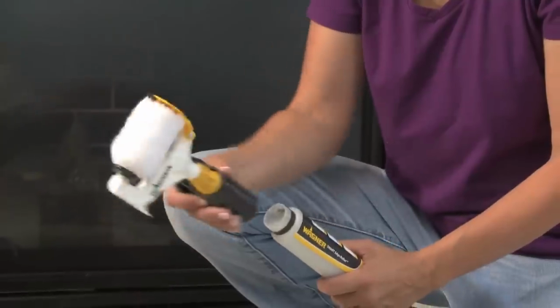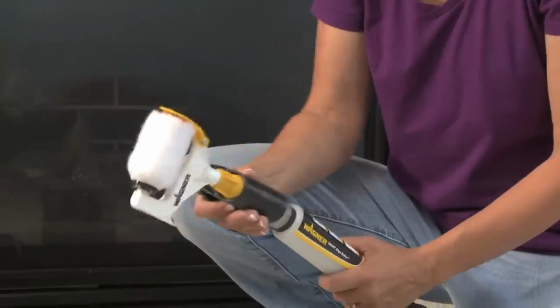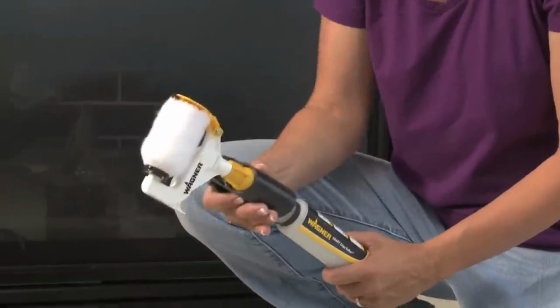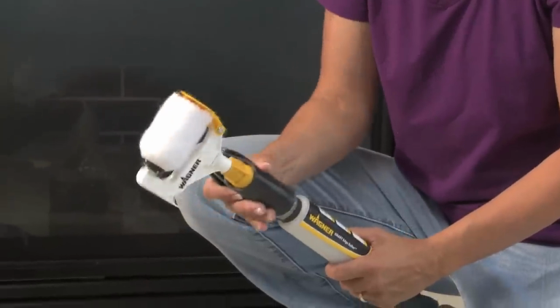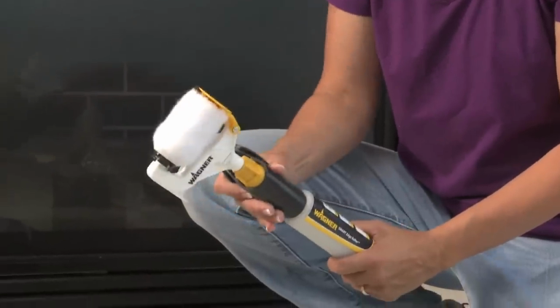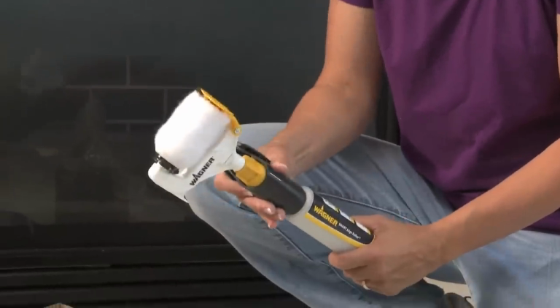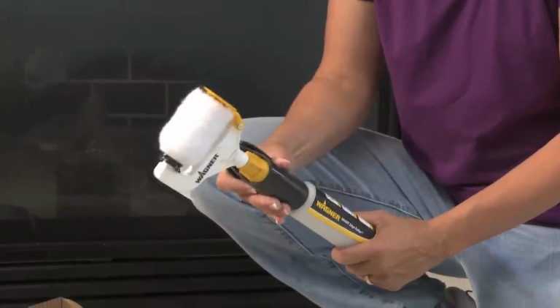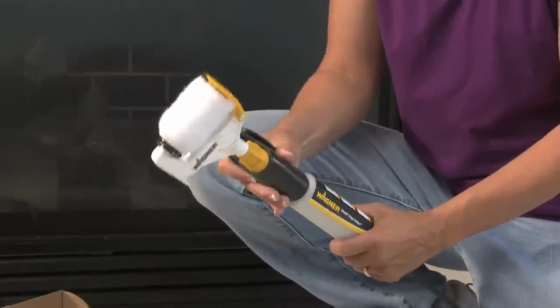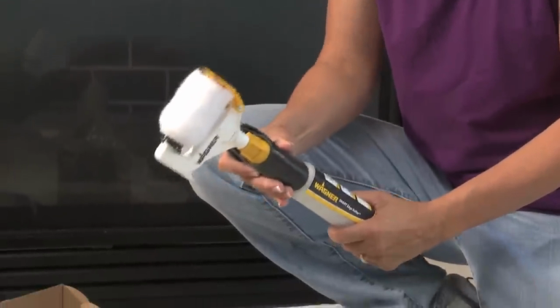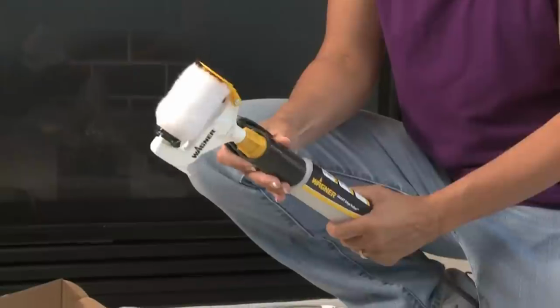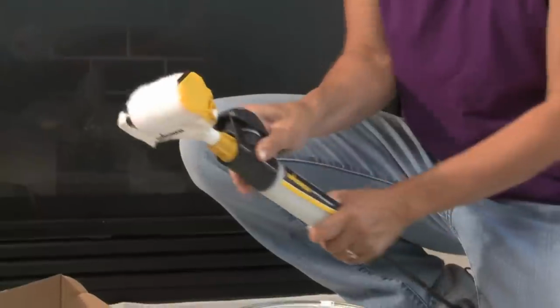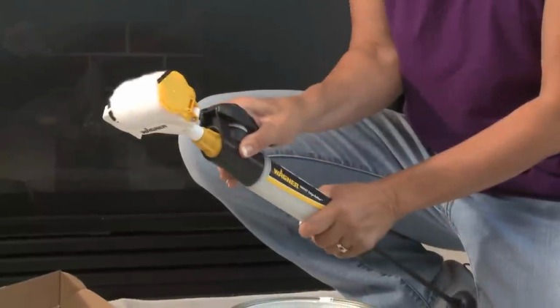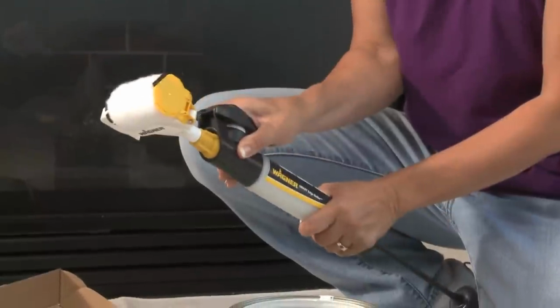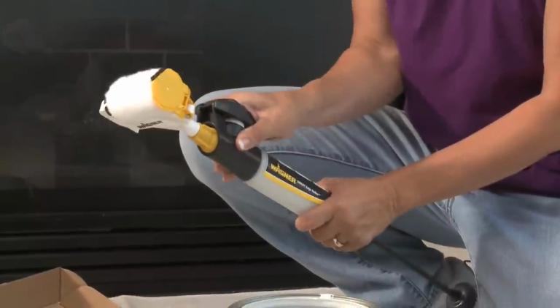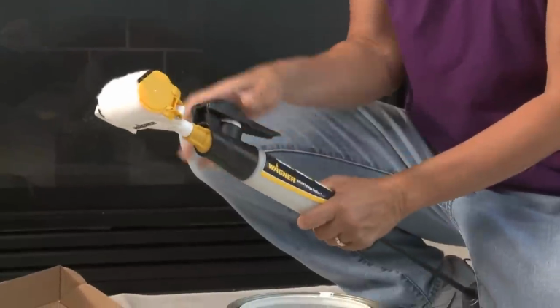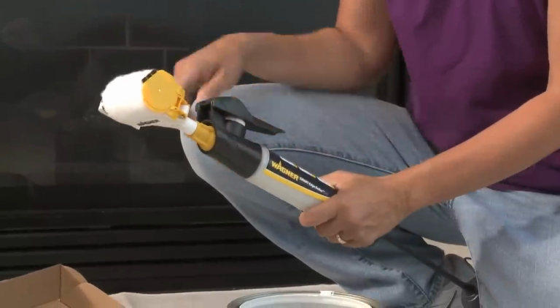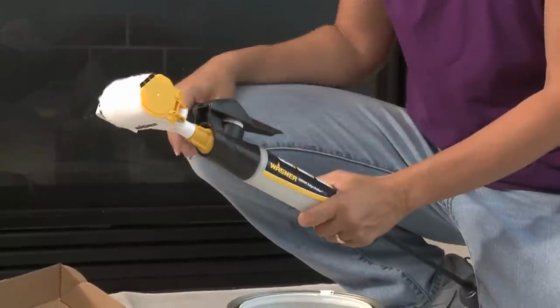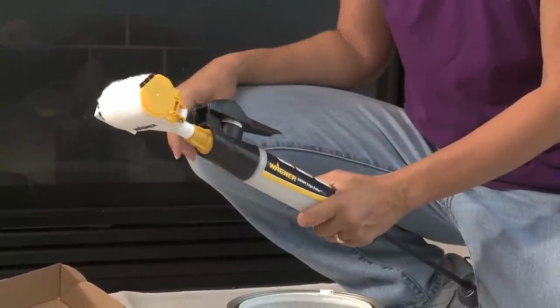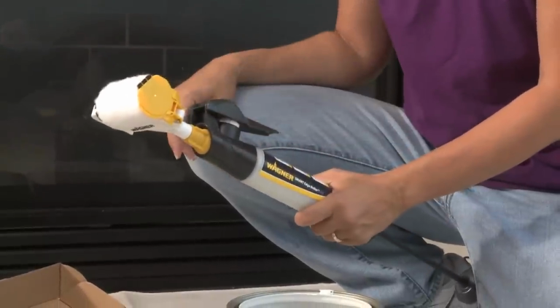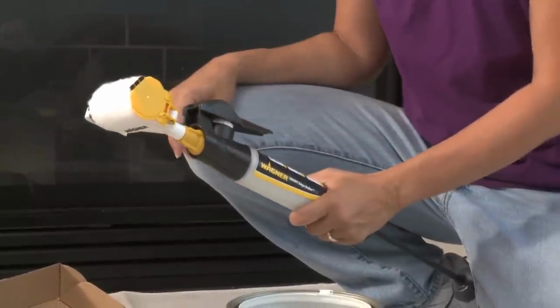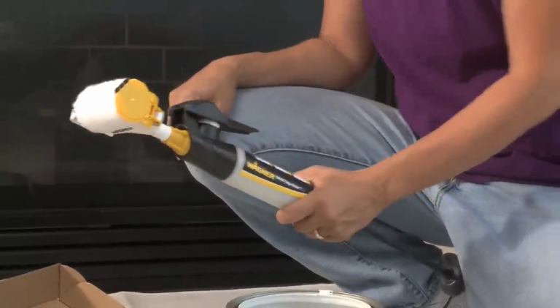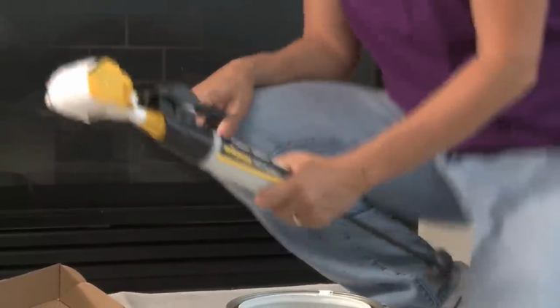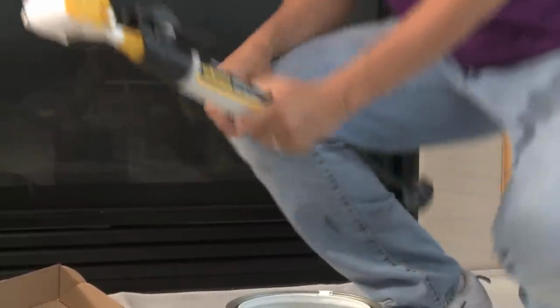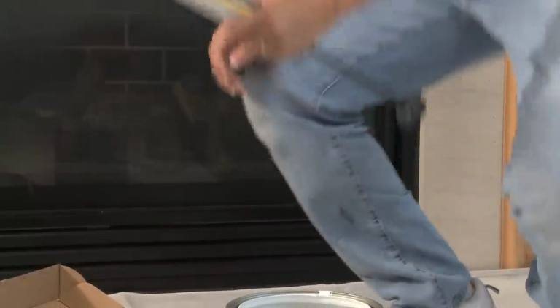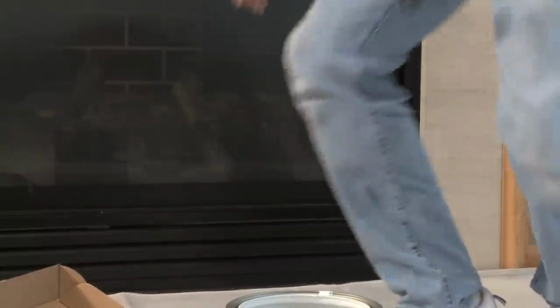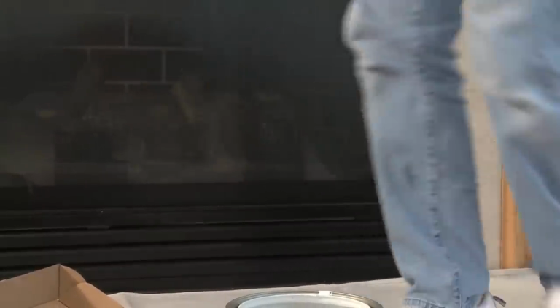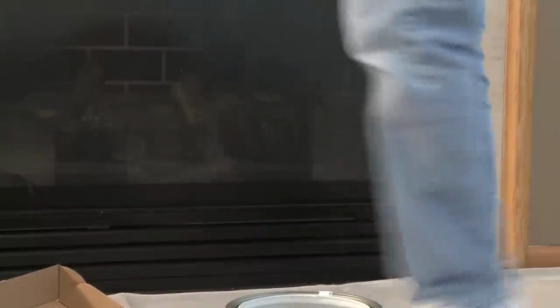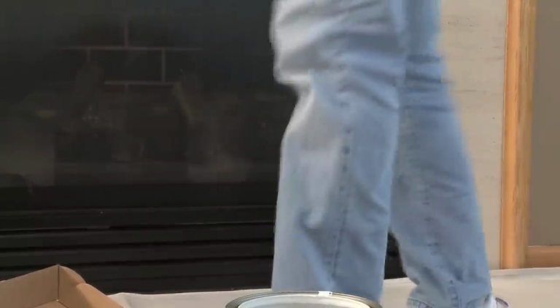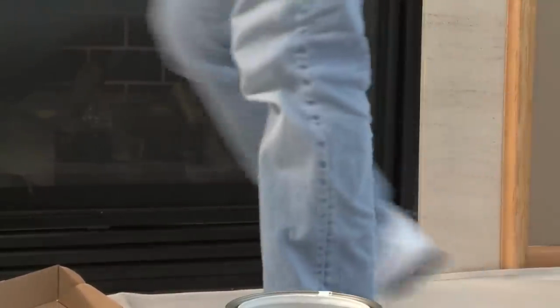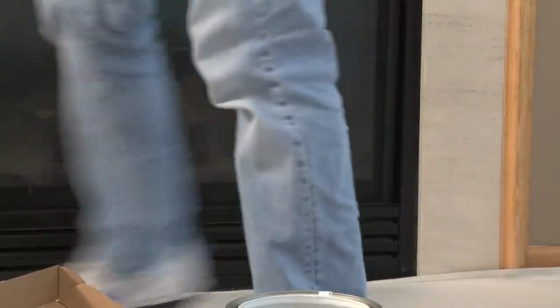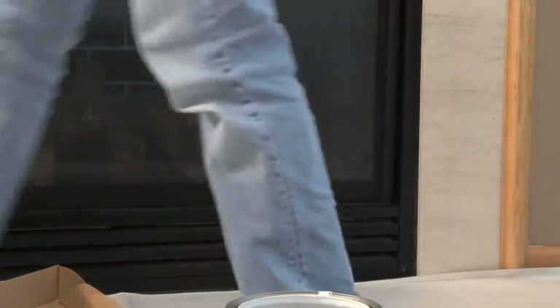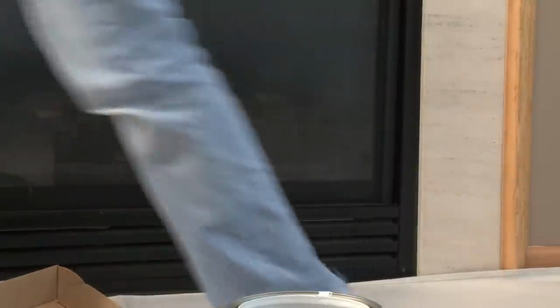Reattach the trigger housing and twist a quarter turn to lock in place, and the SmartEdge roller is ready to roll.